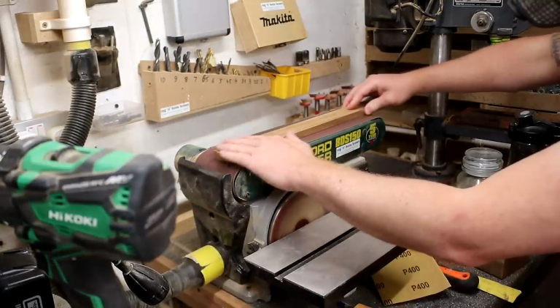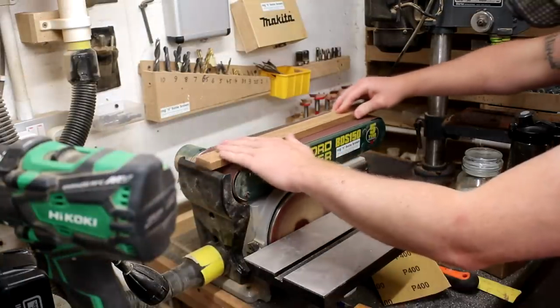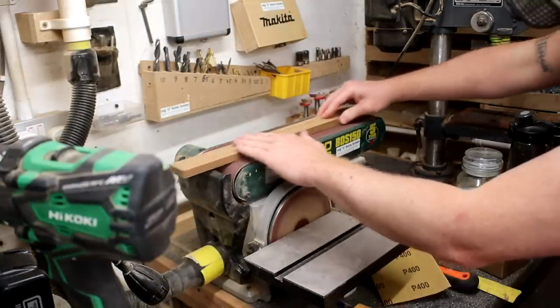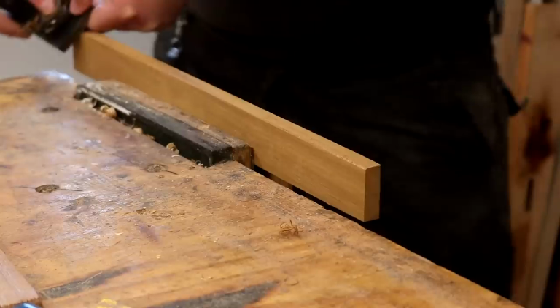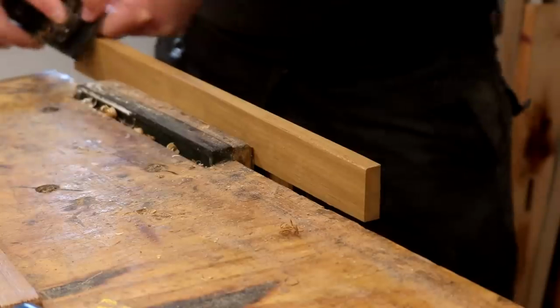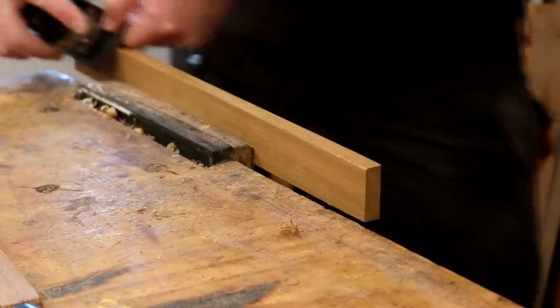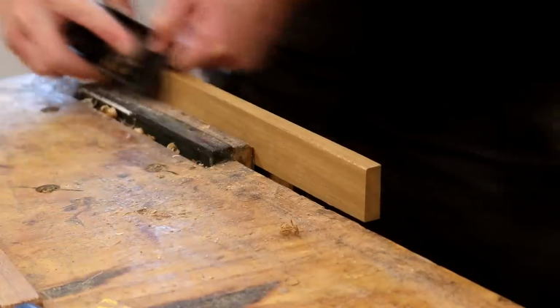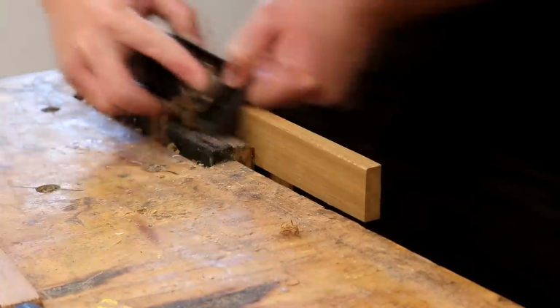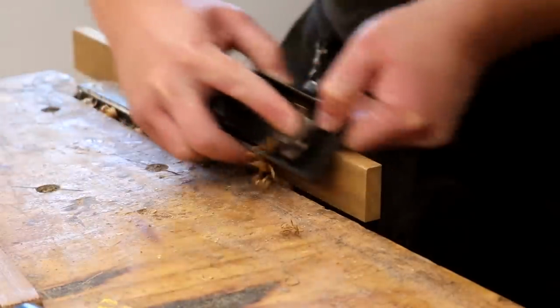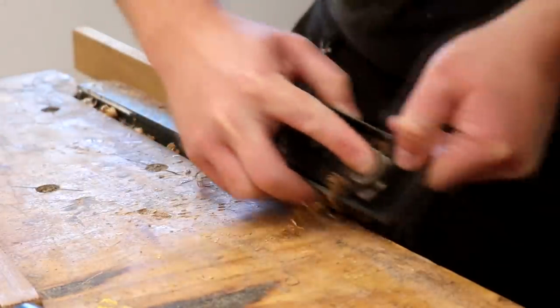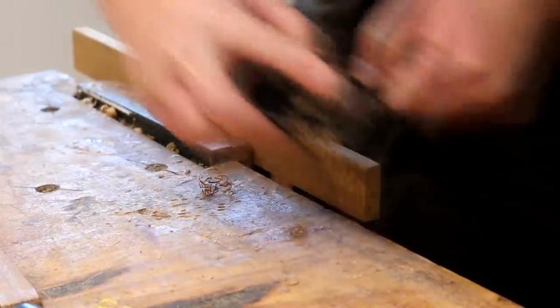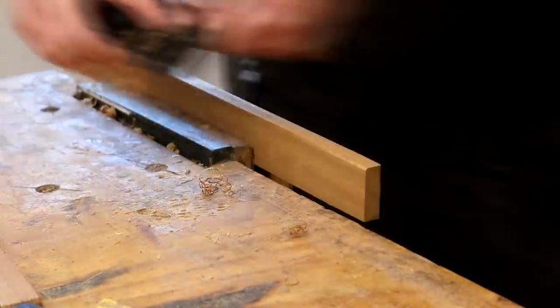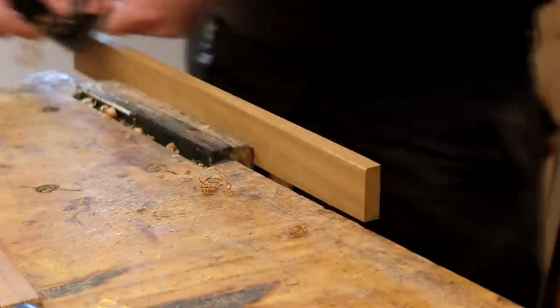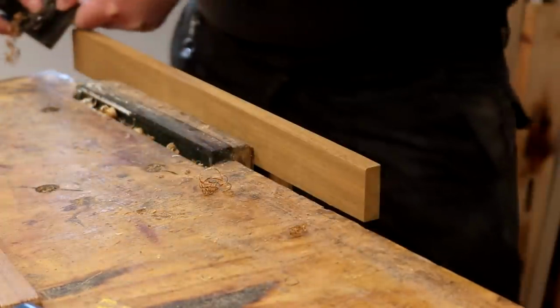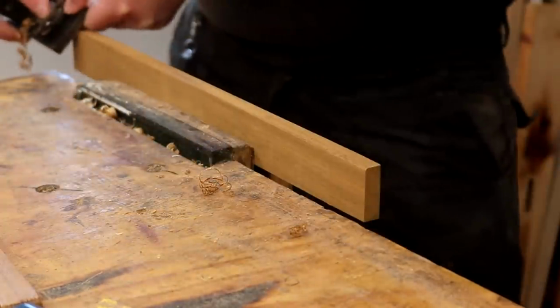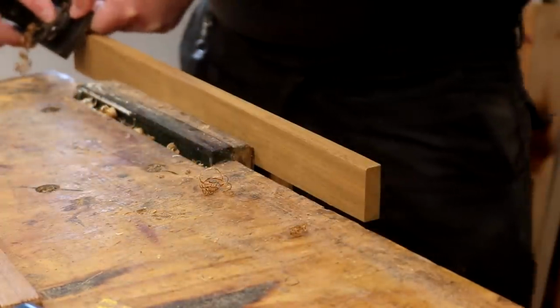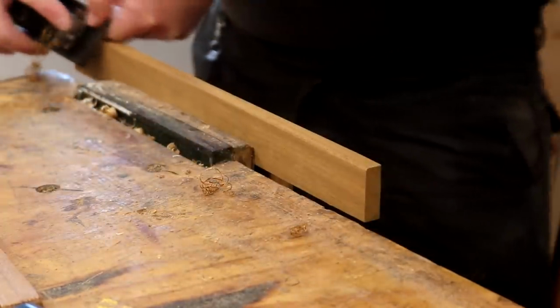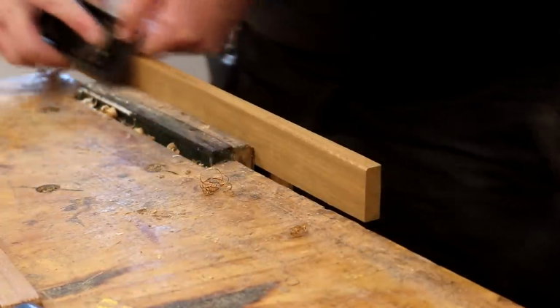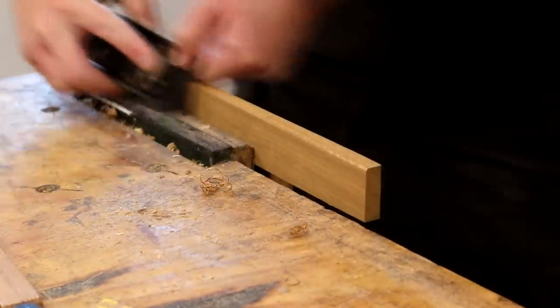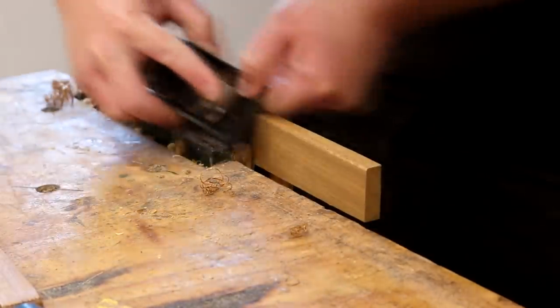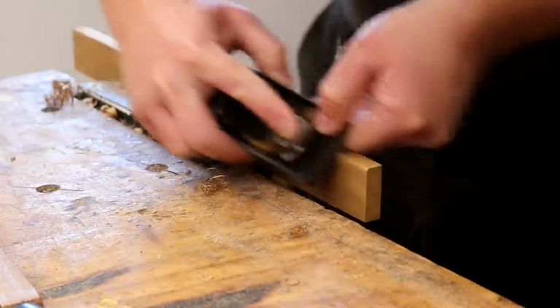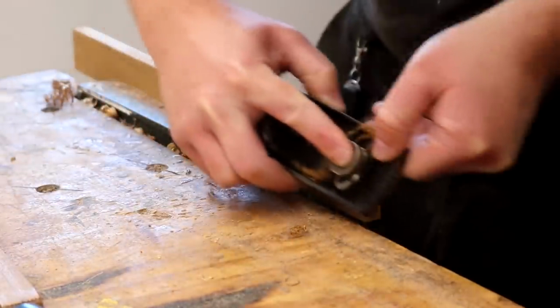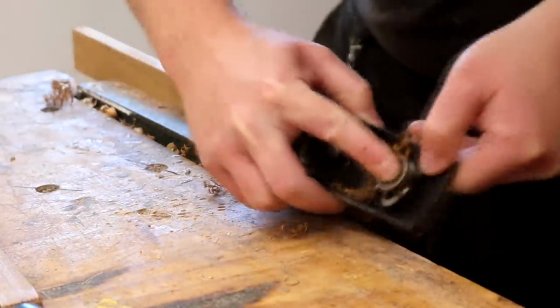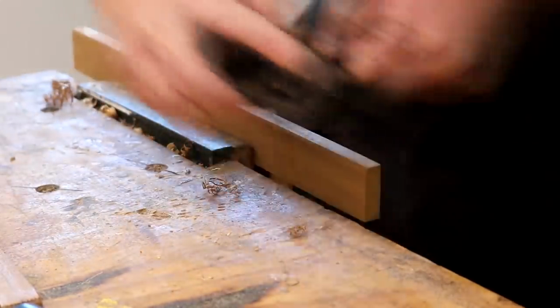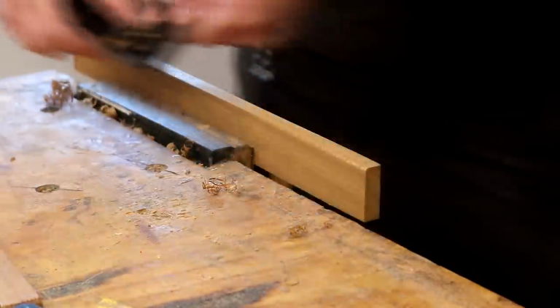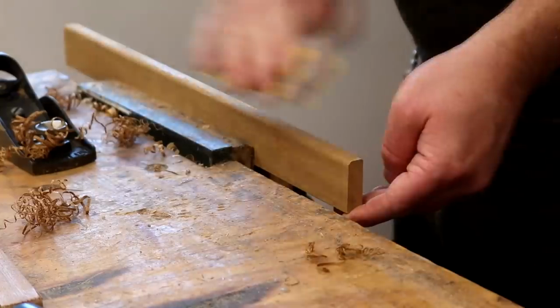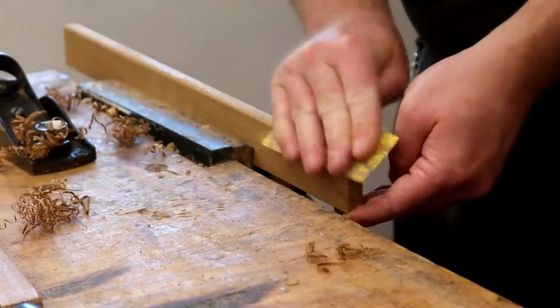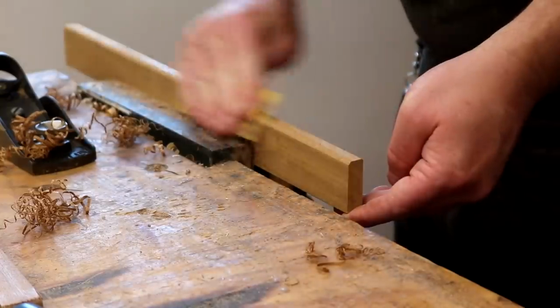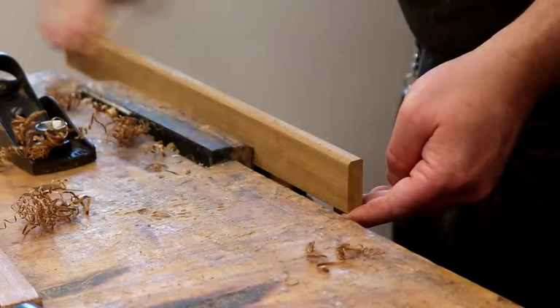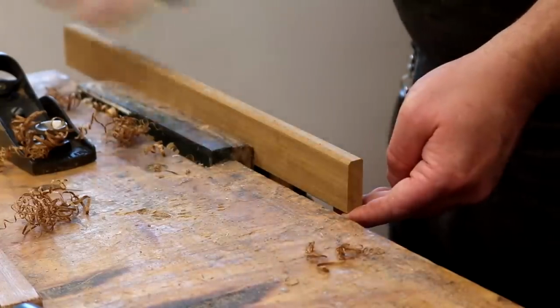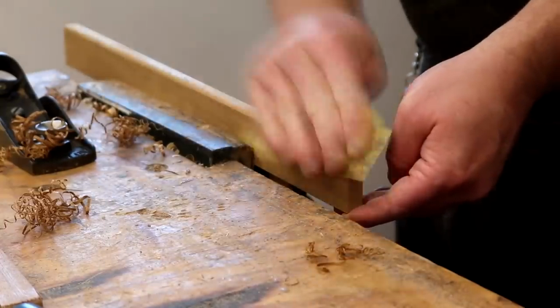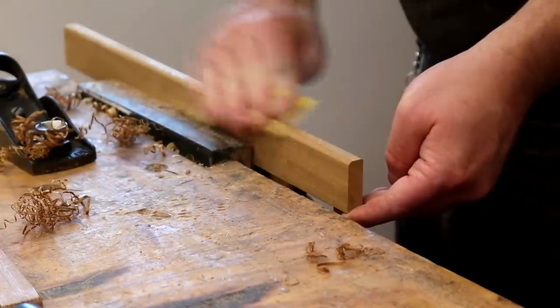Then I eased over the edges with my block plane. I didn't want a full round over because I thought it'd look better if it matched the edges of the cabinet.